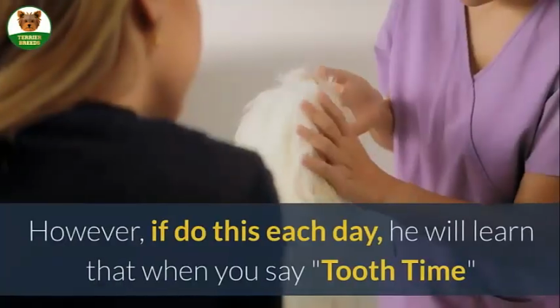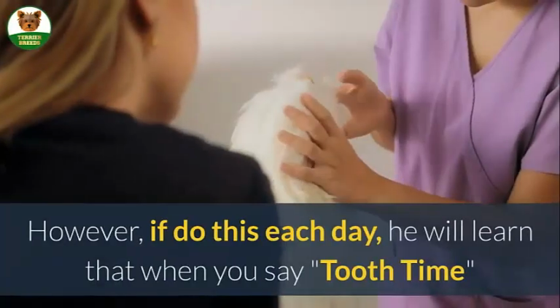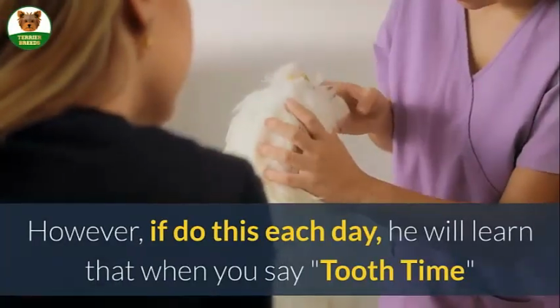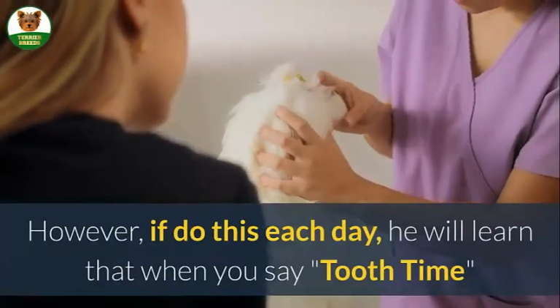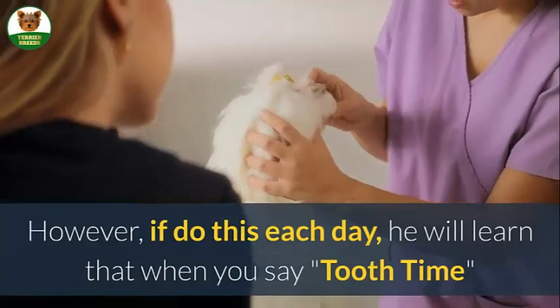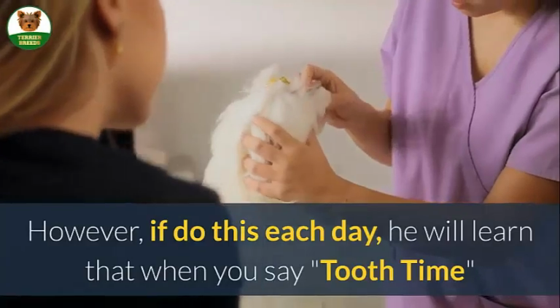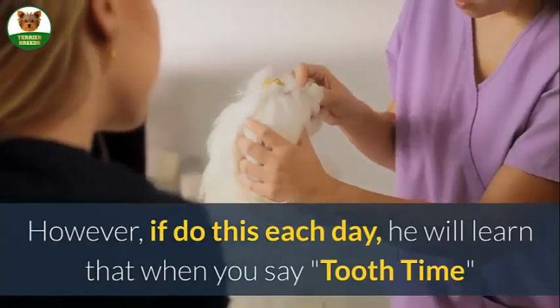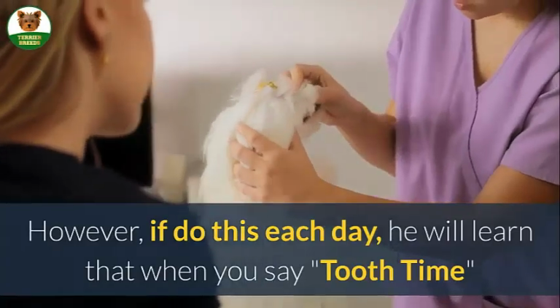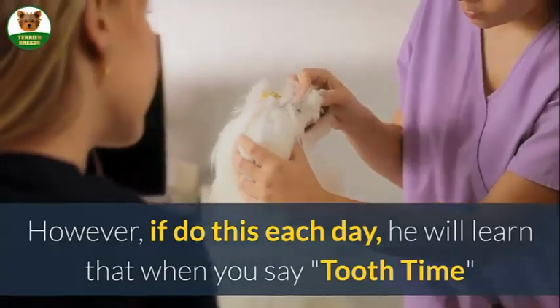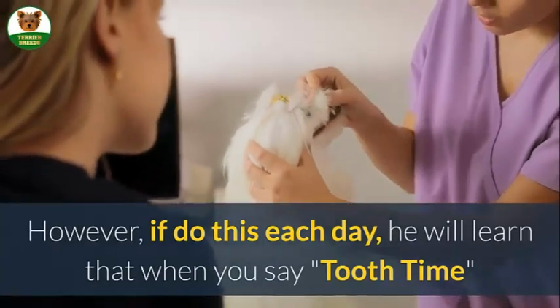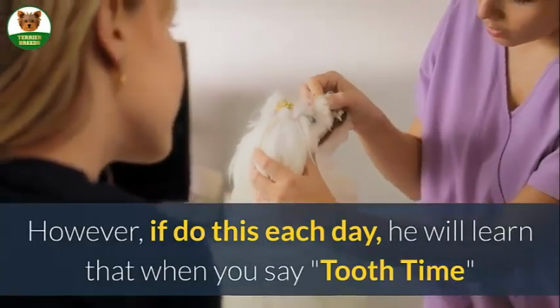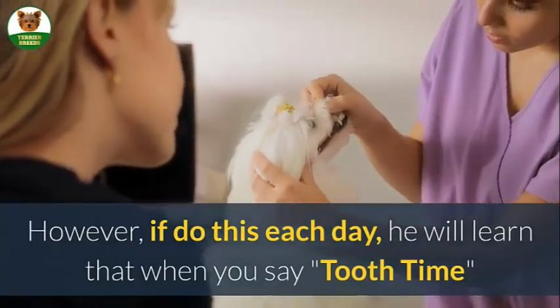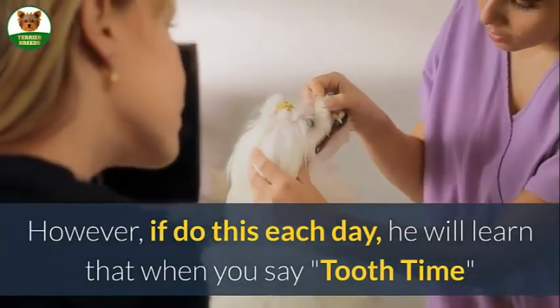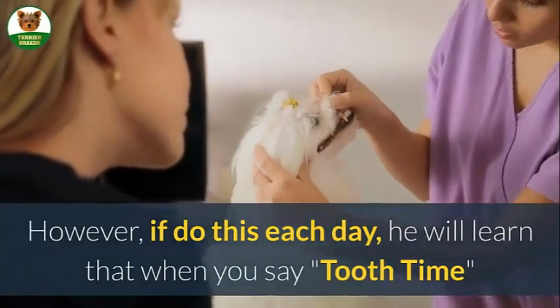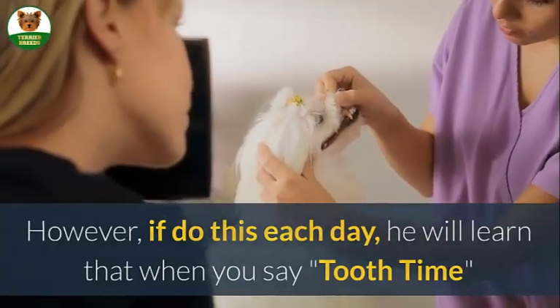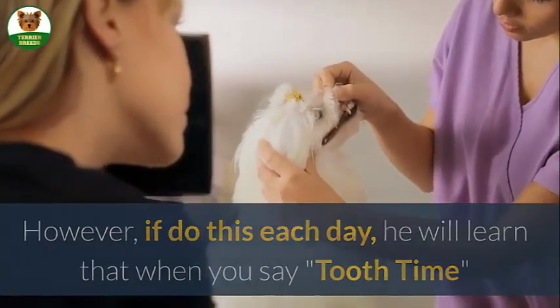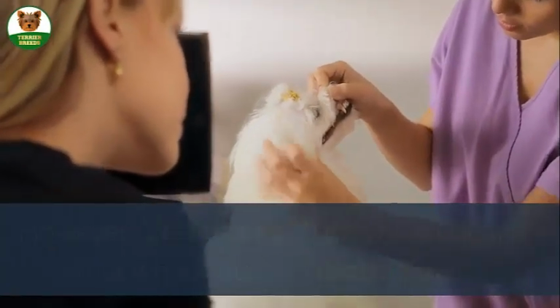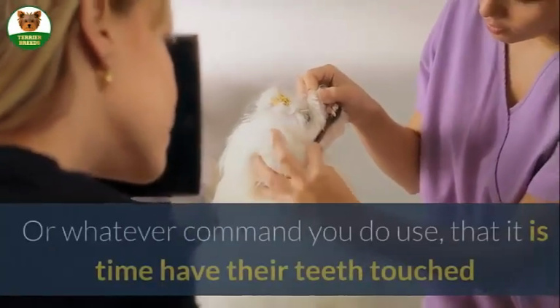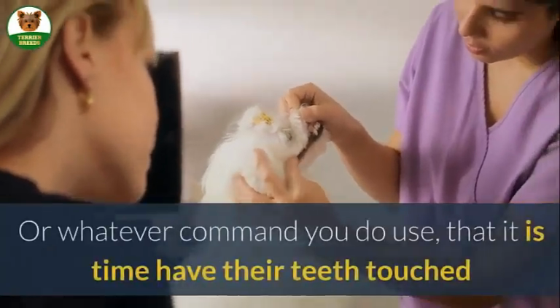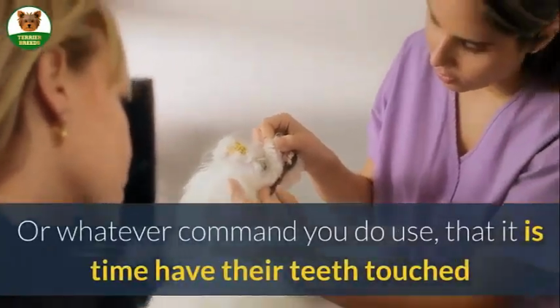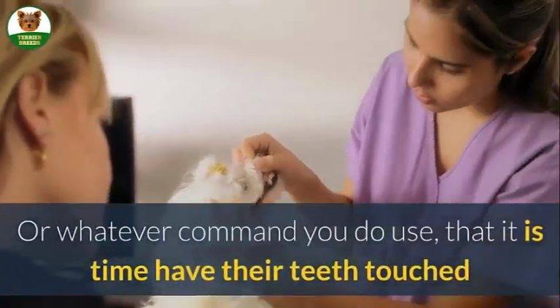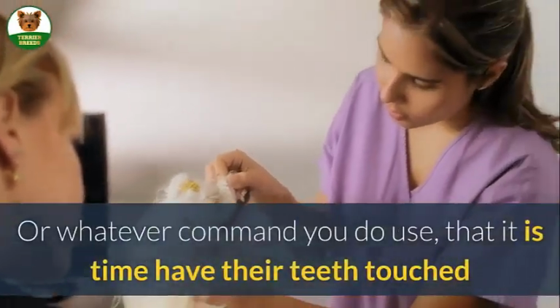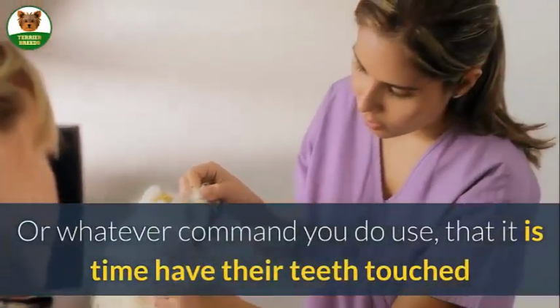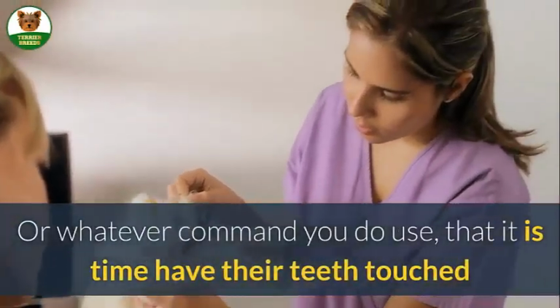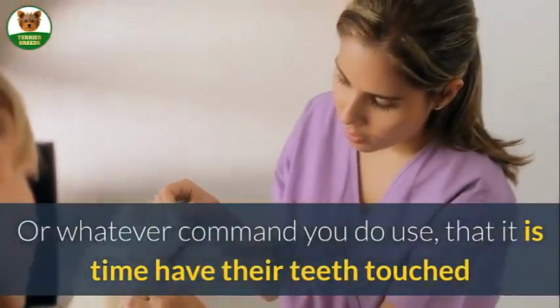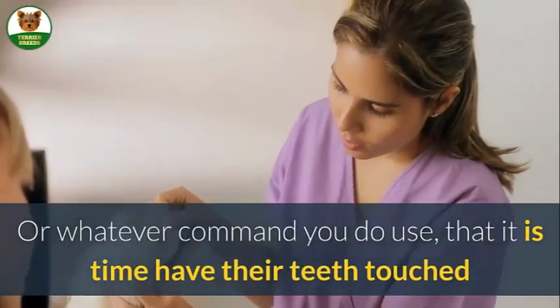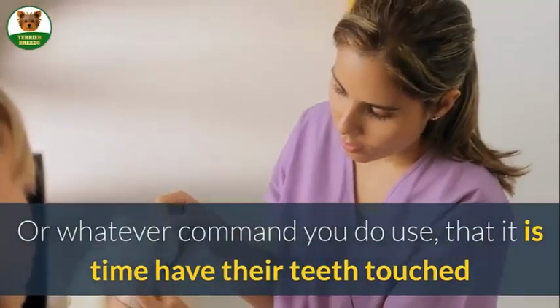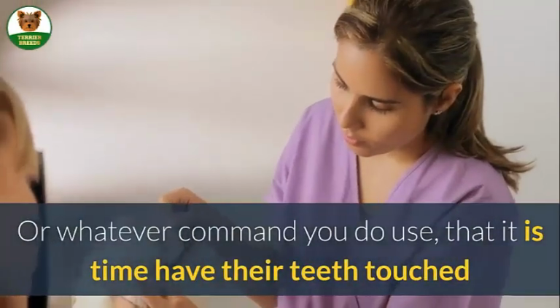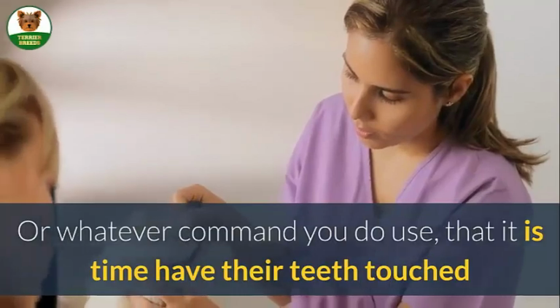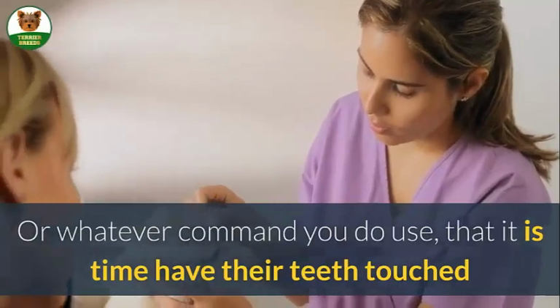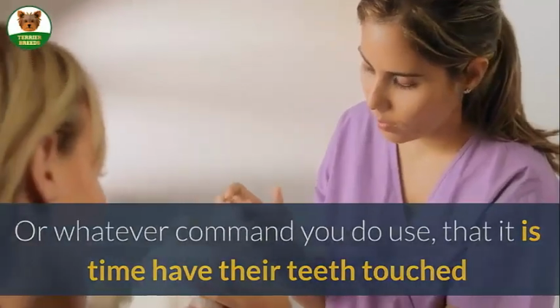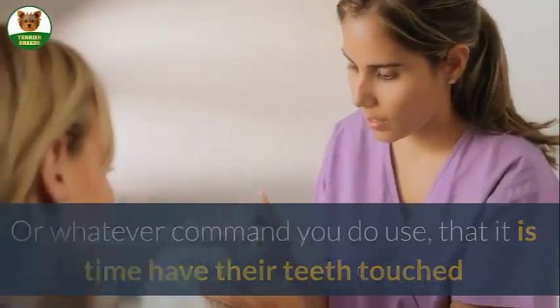However, if you do this each day, he will learn that when you say 'tooth time,' or whatever command you use, it is time to have their teeth touched.